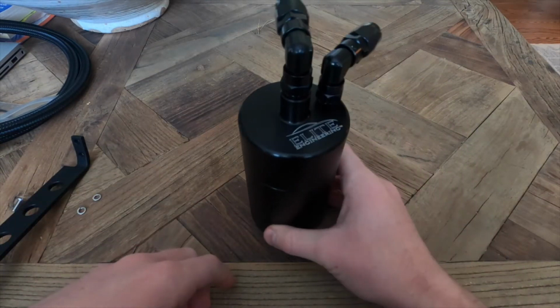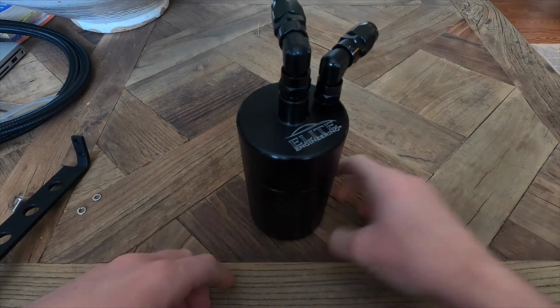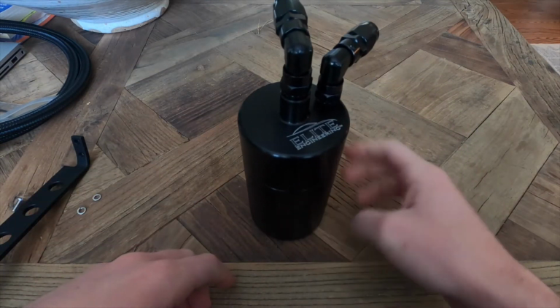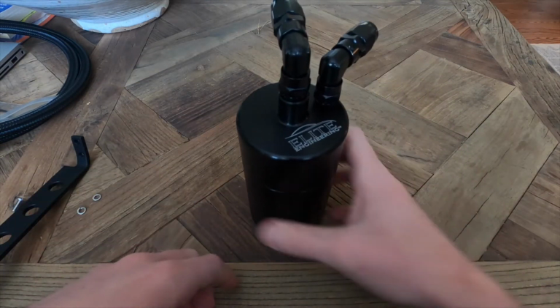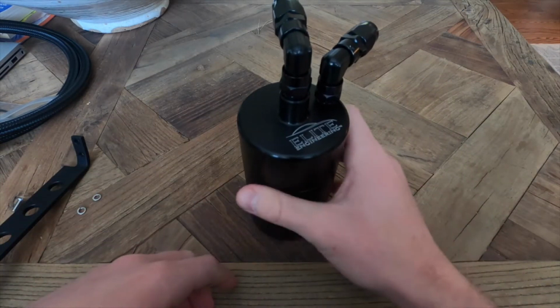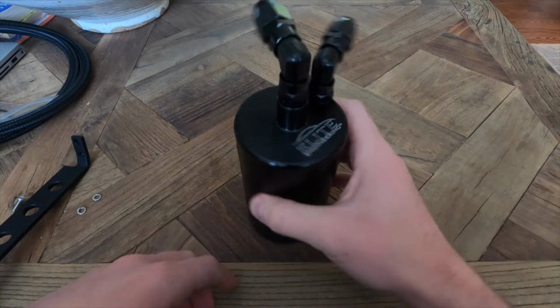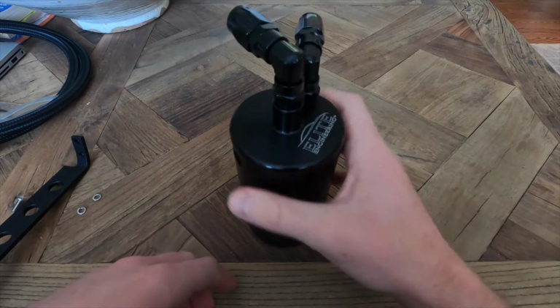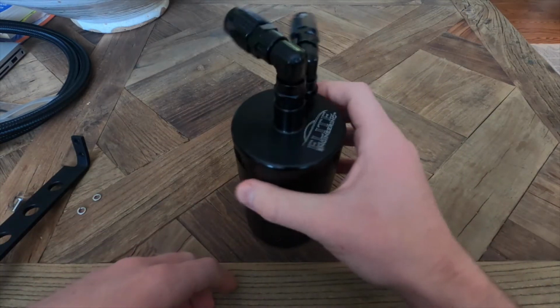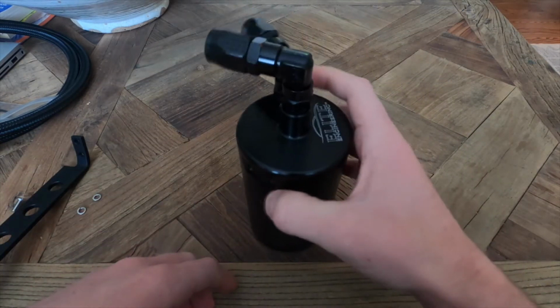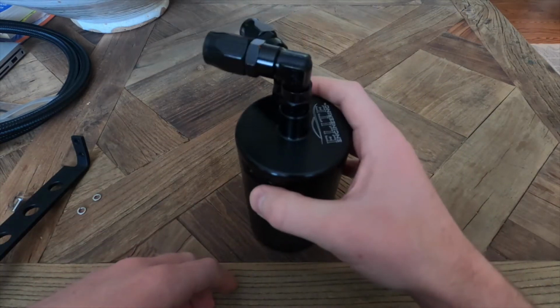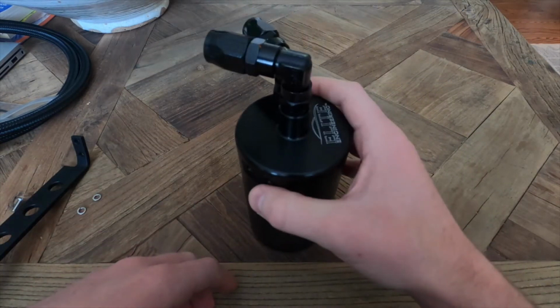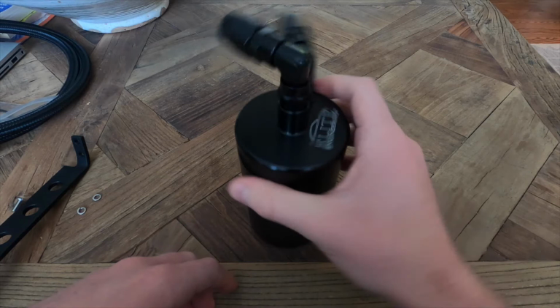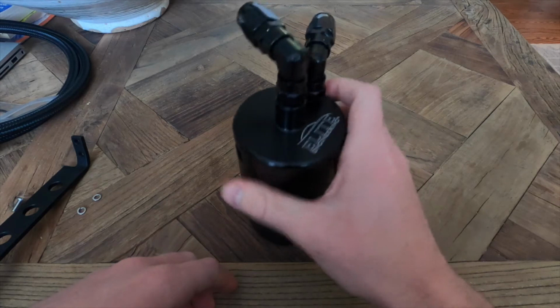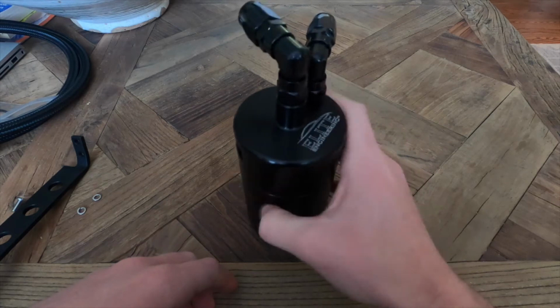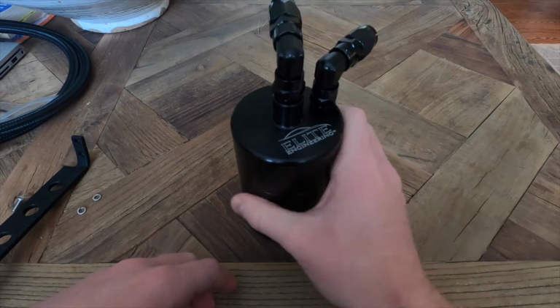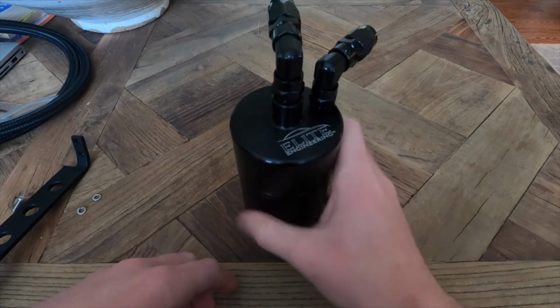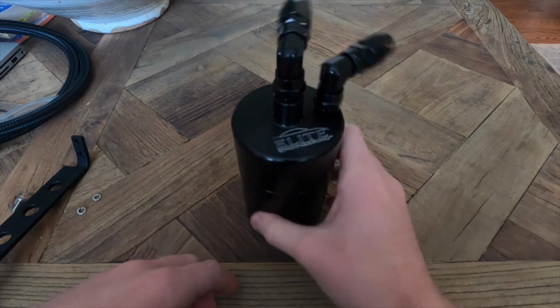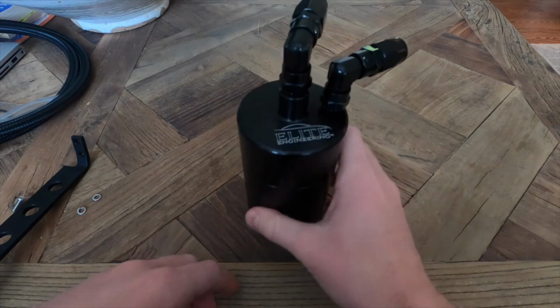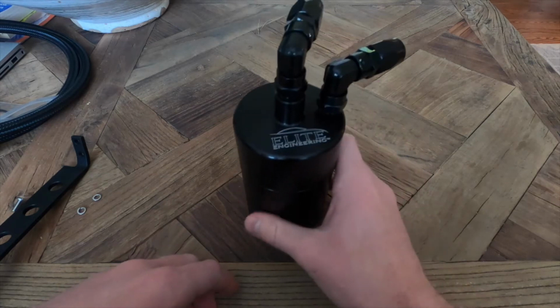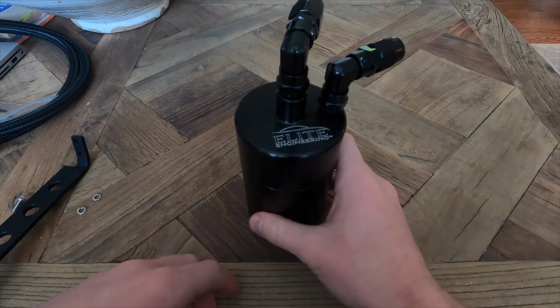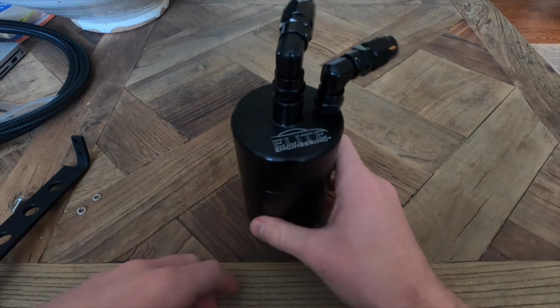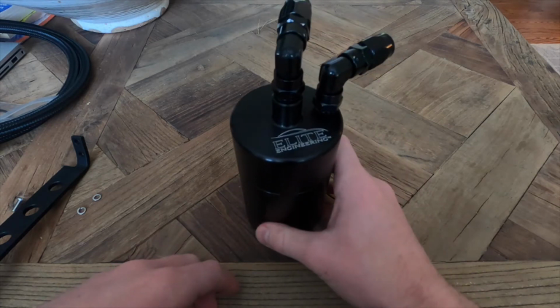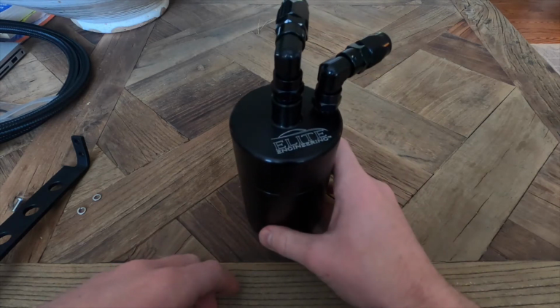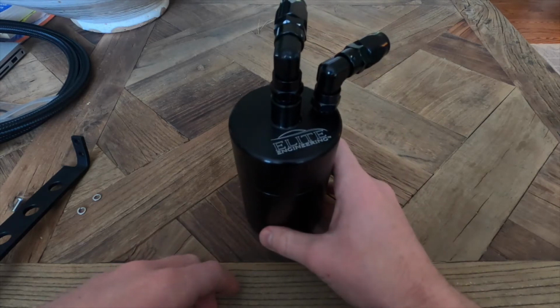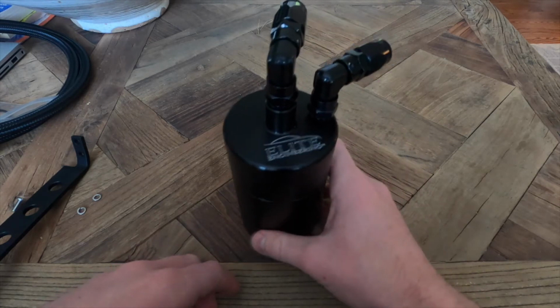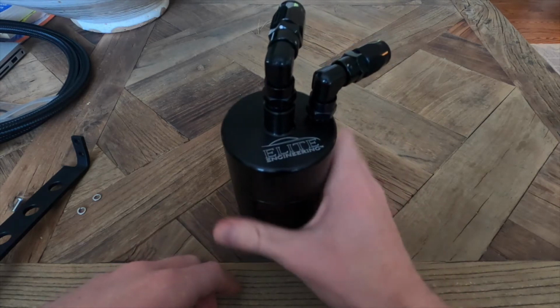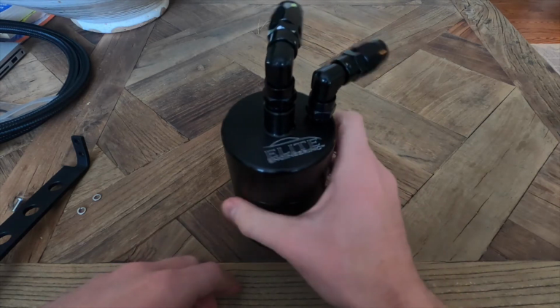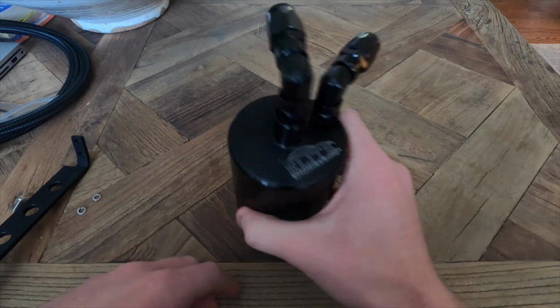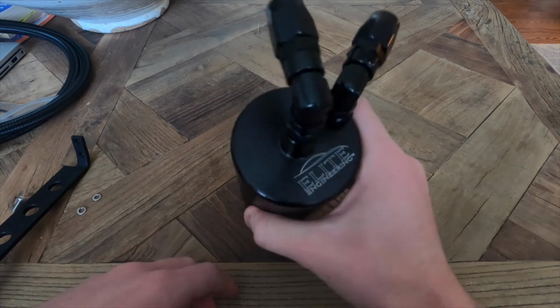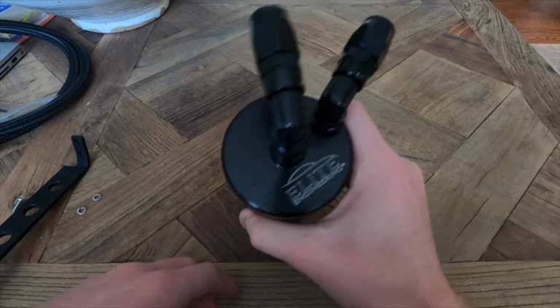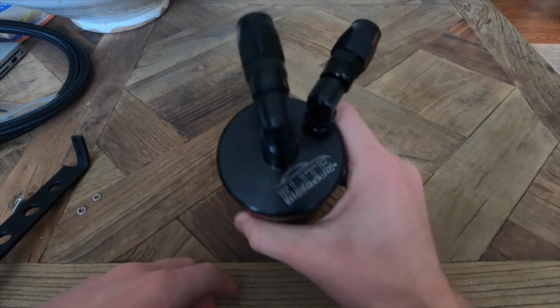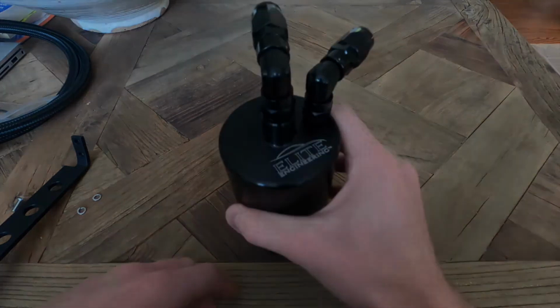If you have a 2012 or 2015 ZL1, stay tuned because this is how you install it.